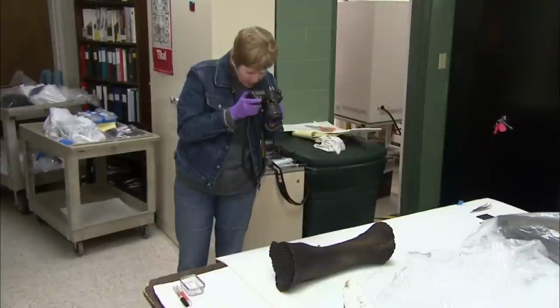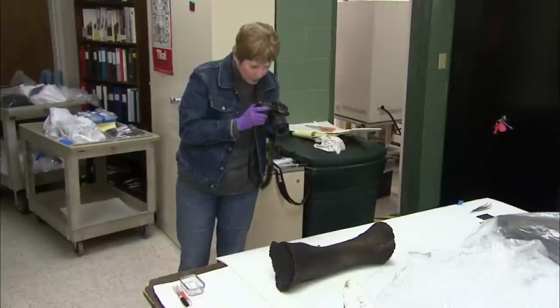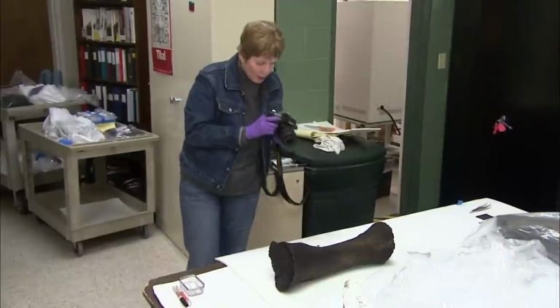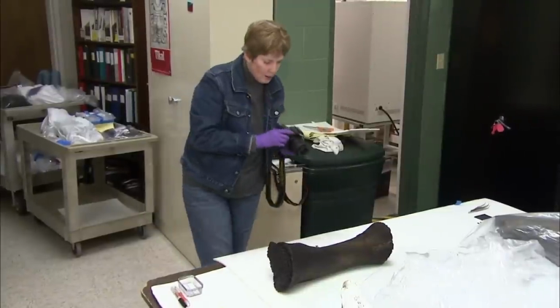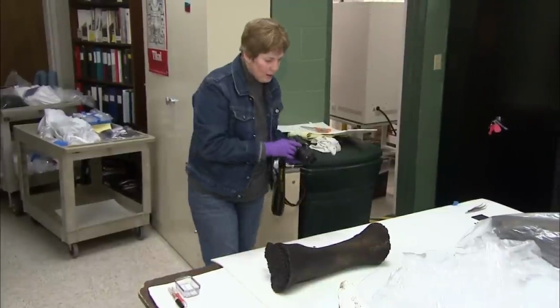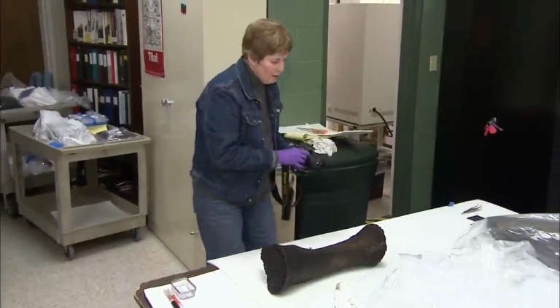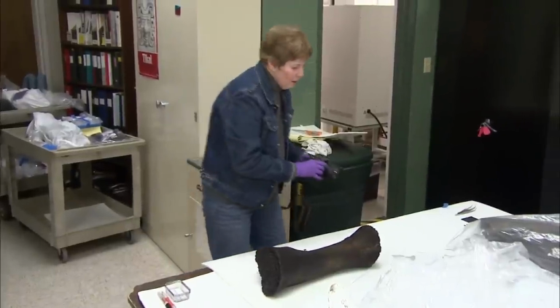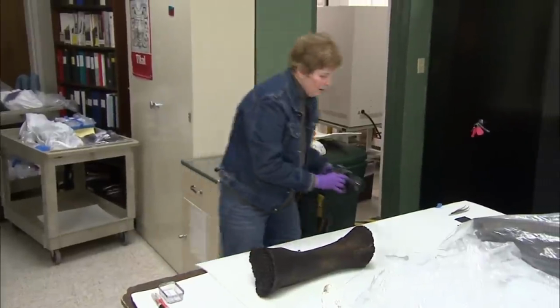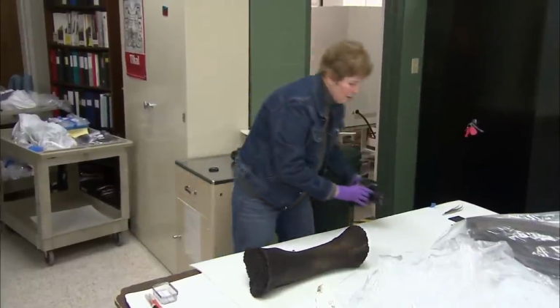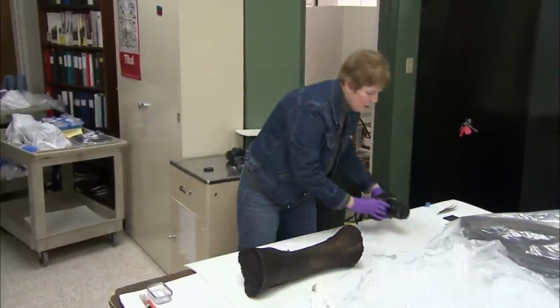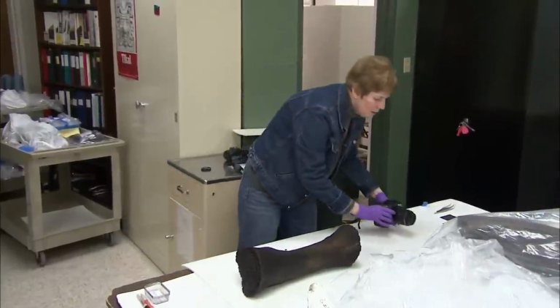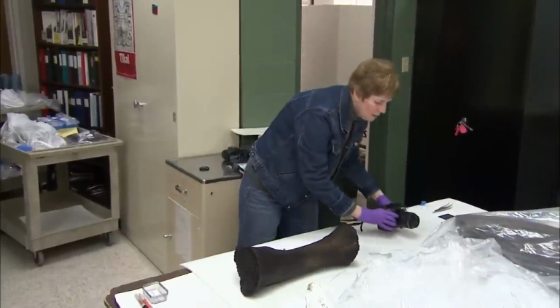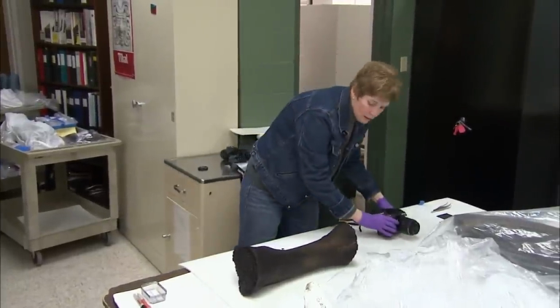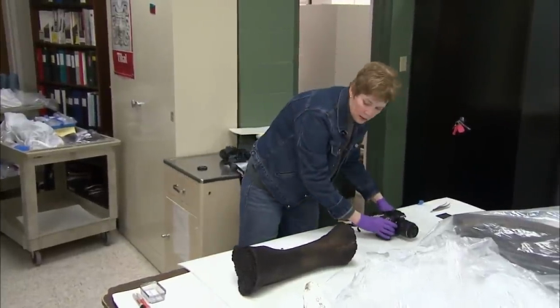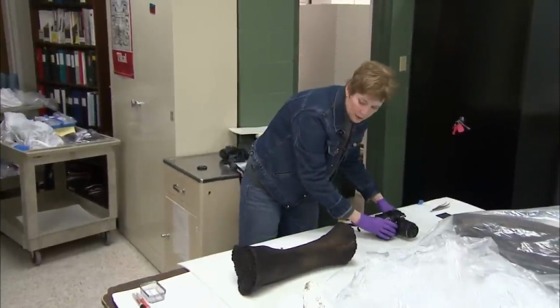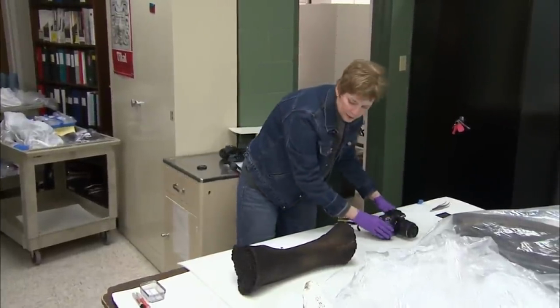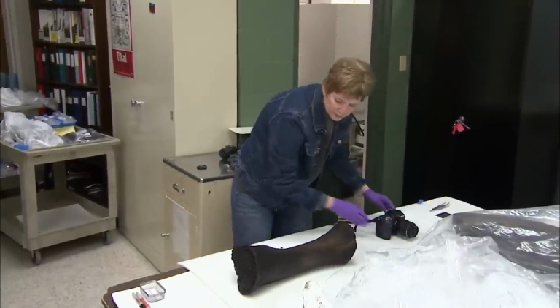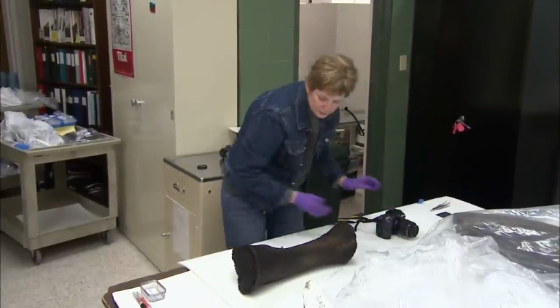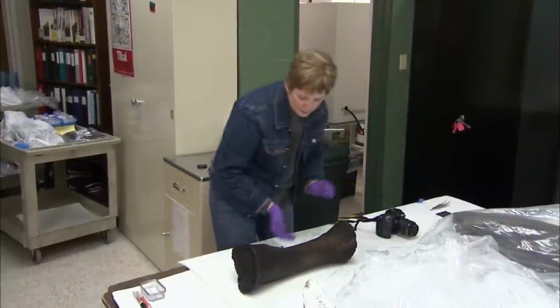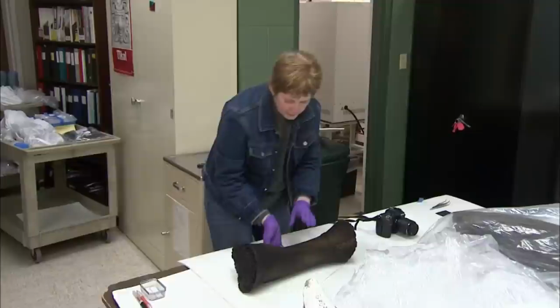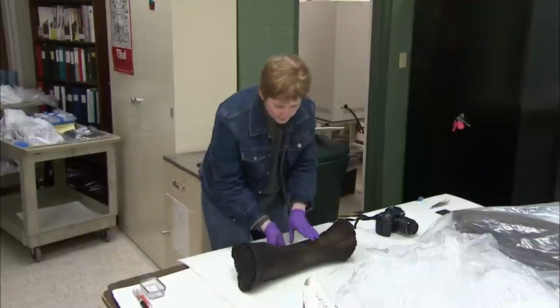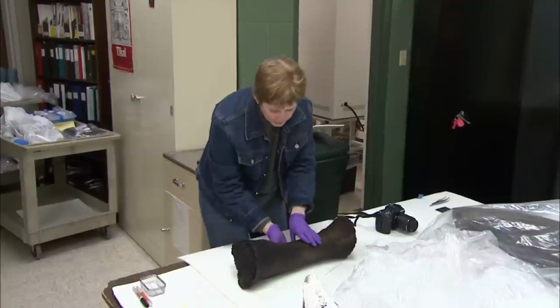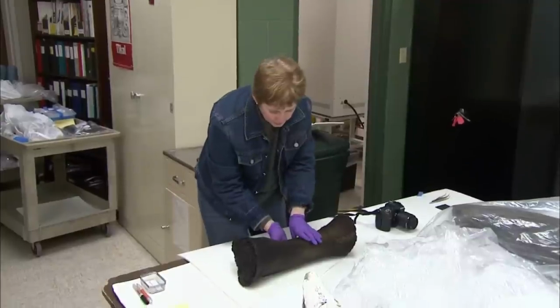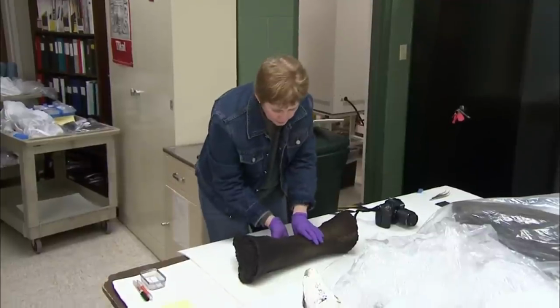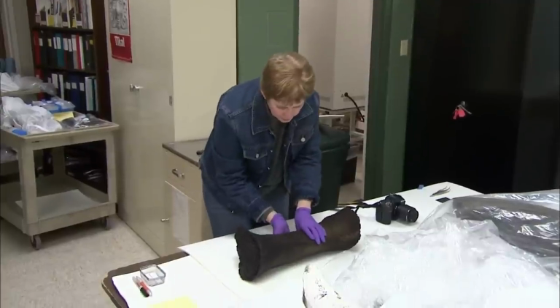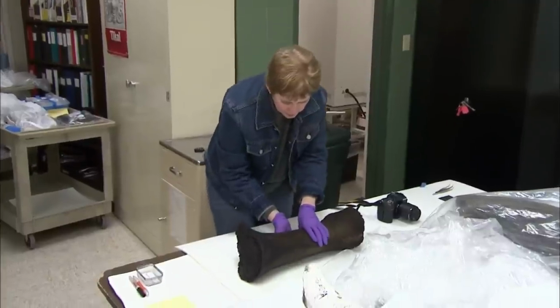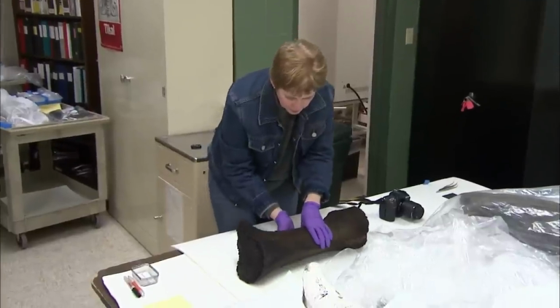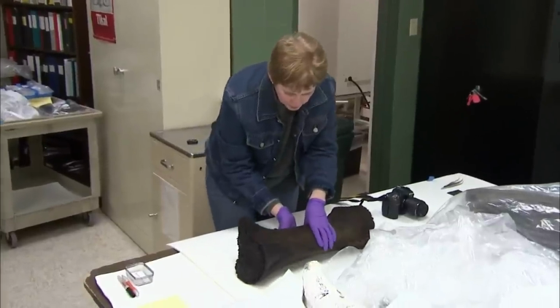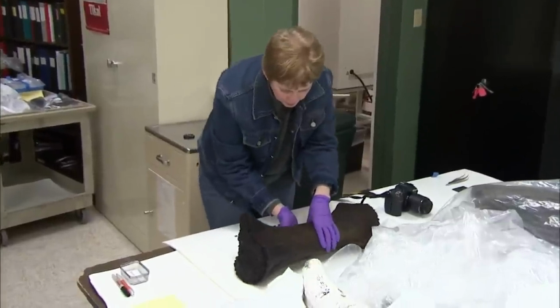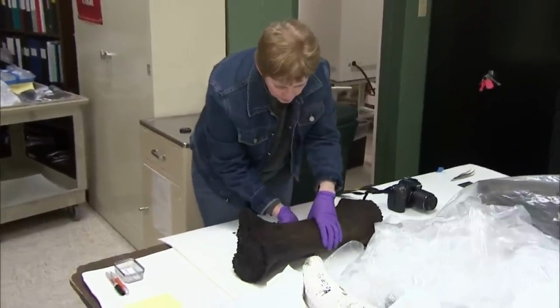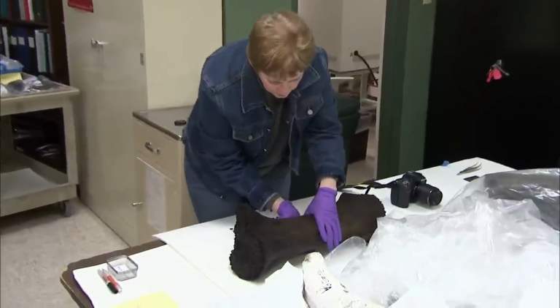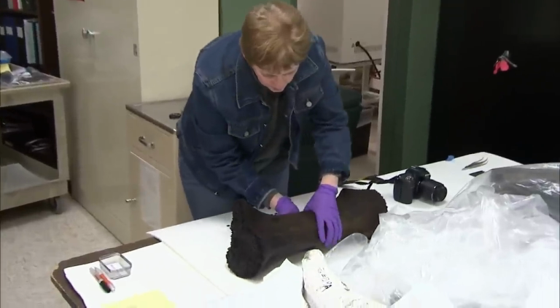Back at the lab, the fossils were unwrapped, photographed, and catalogued. Once they have been dried, the real studies will begin.